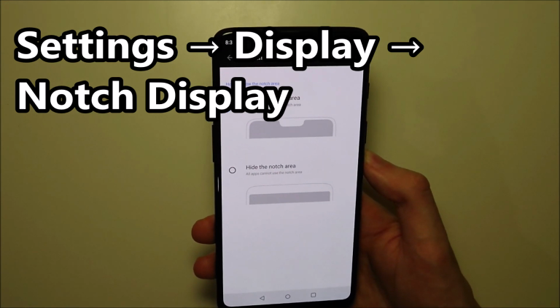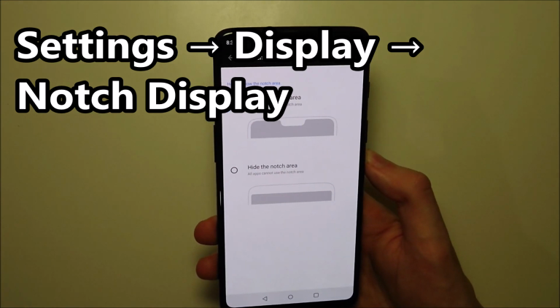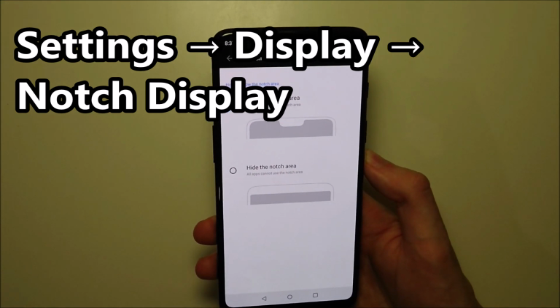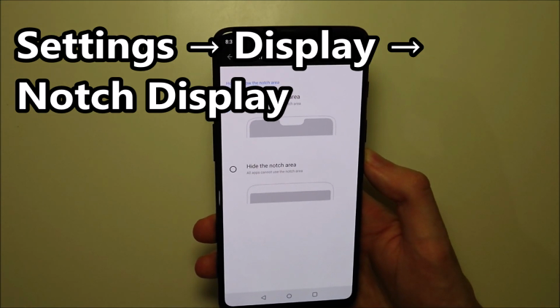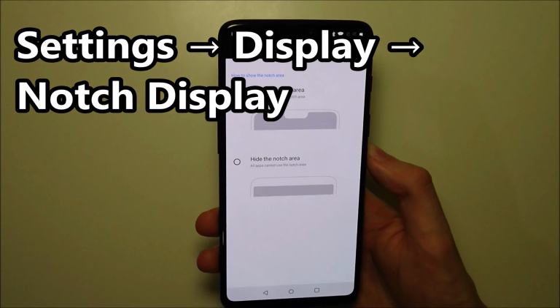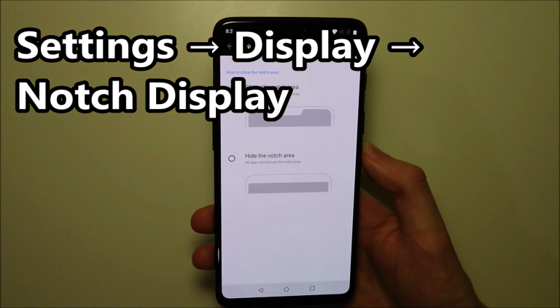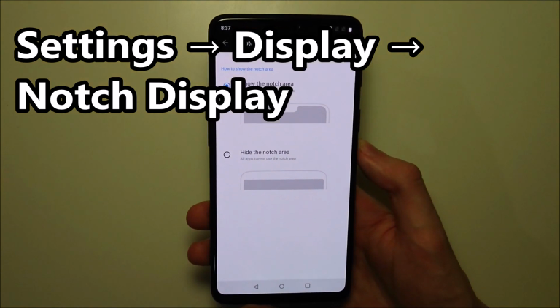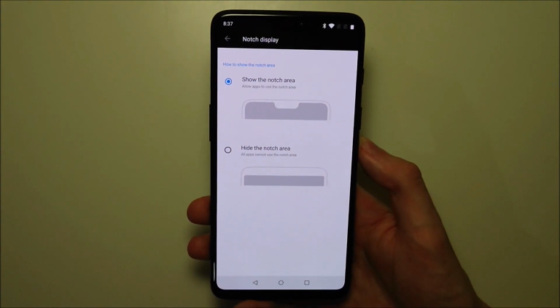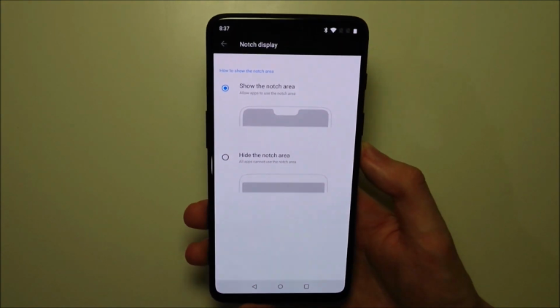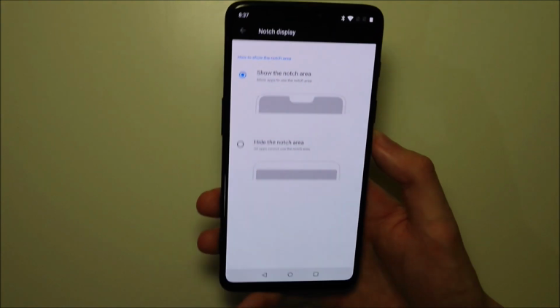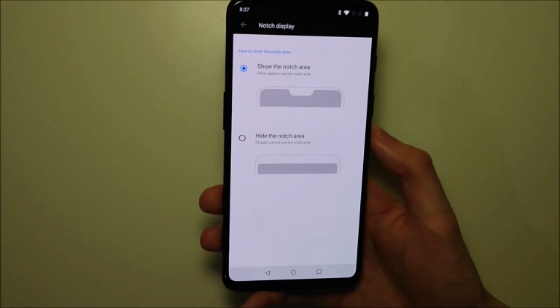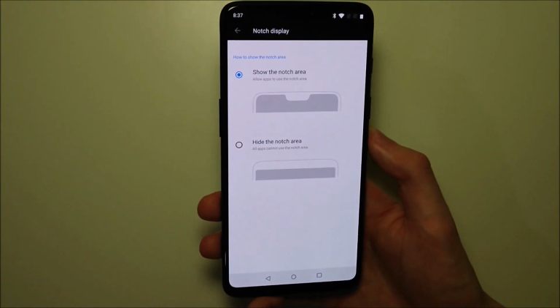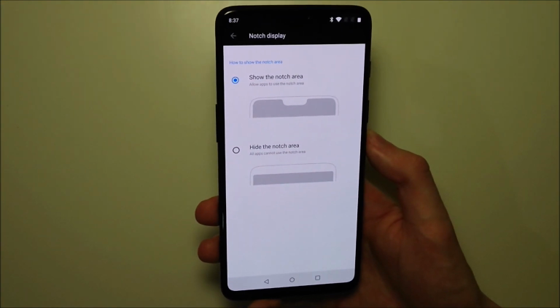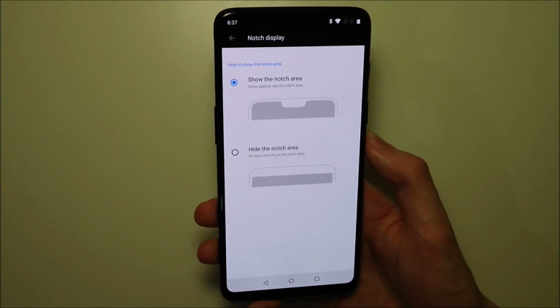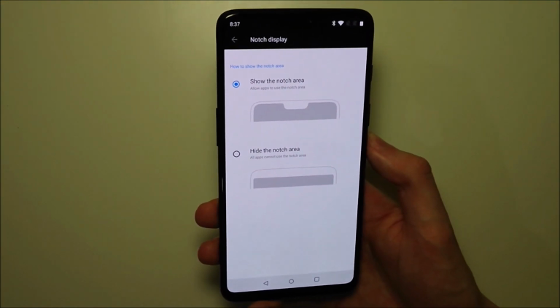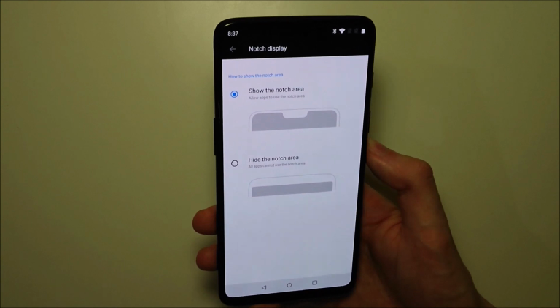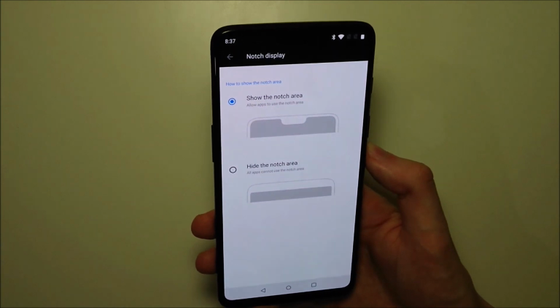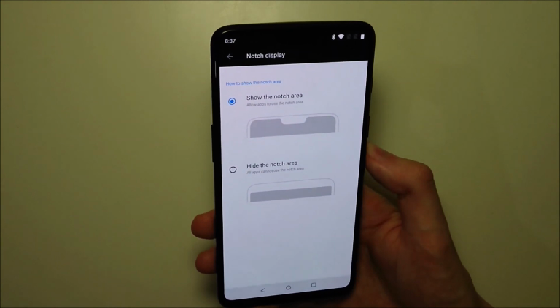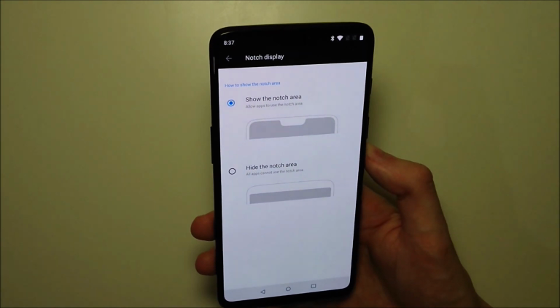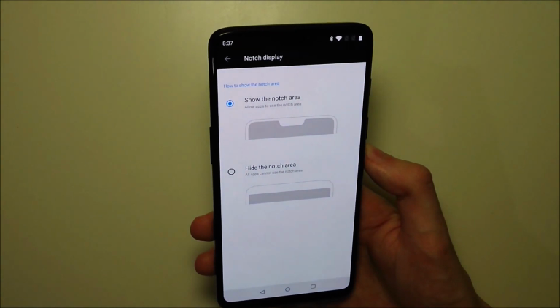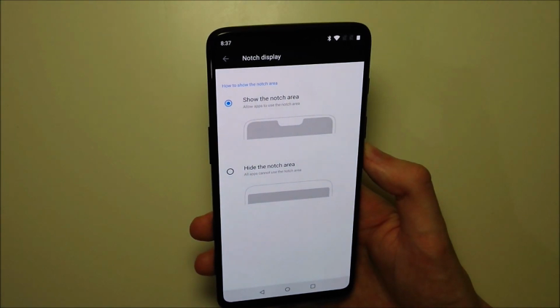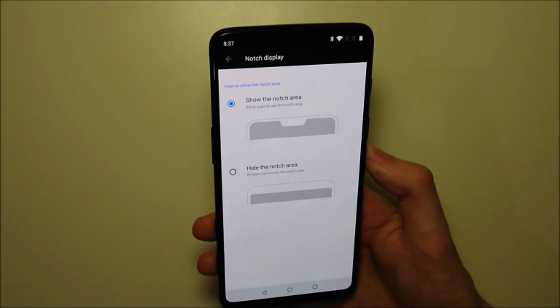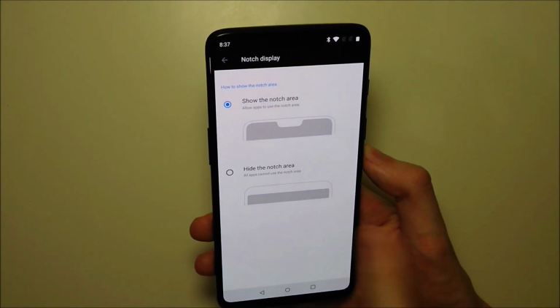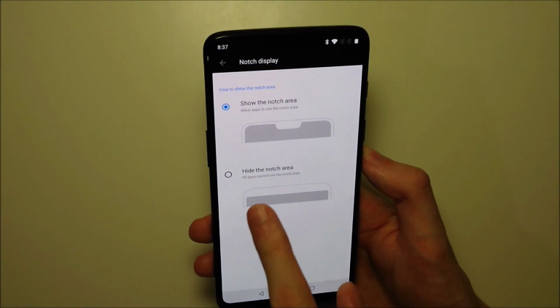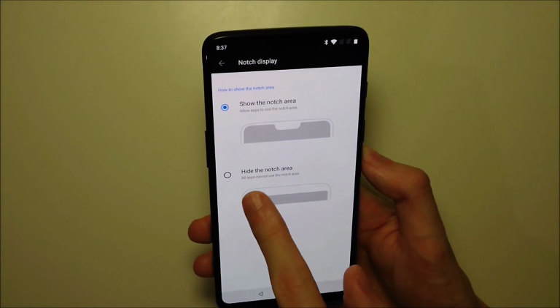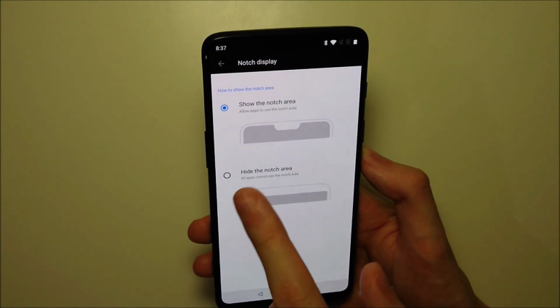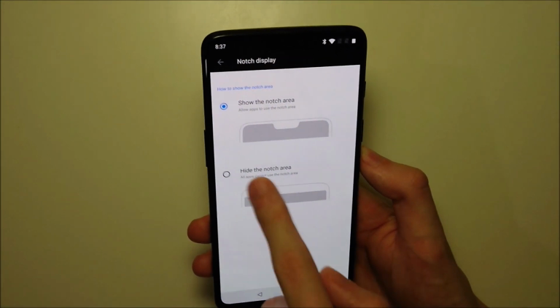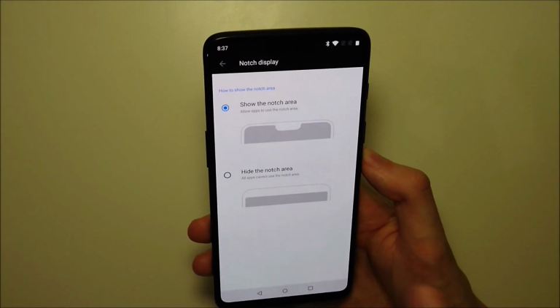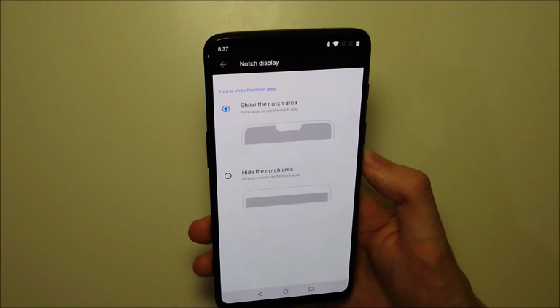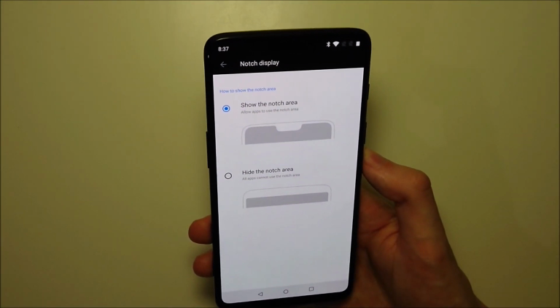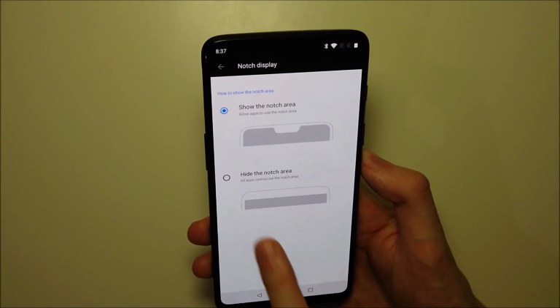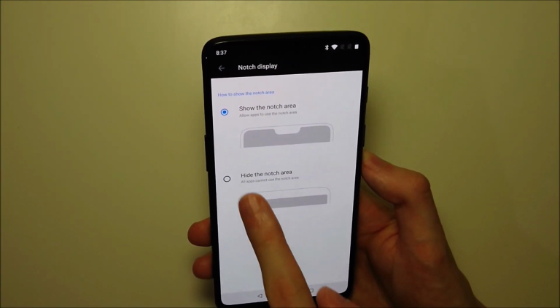And yeah guys, pretty simple — you don't have a lot of options. Actually, you only have two options. But if you want to turn it off, press right there.